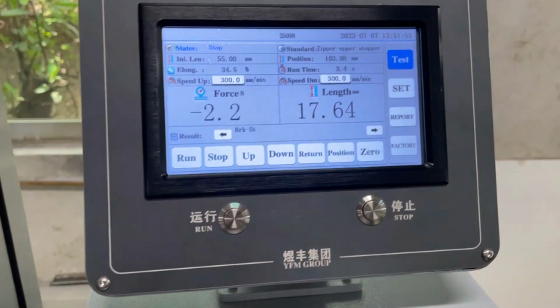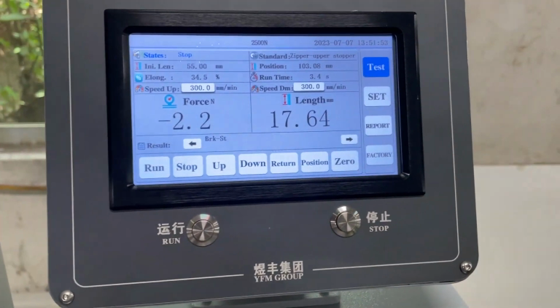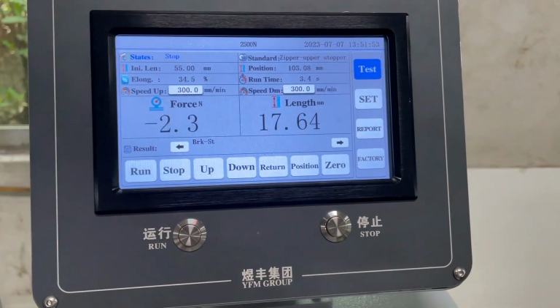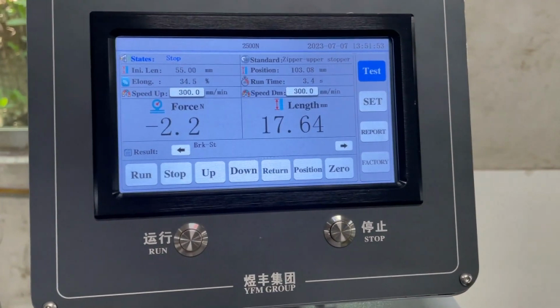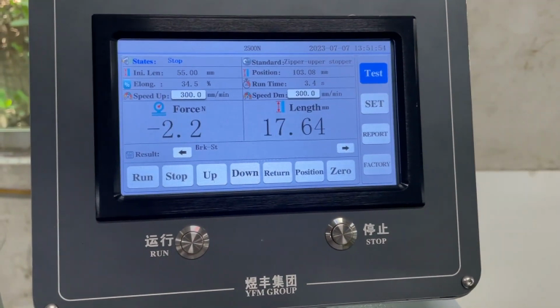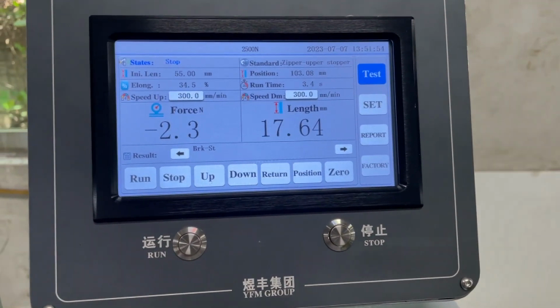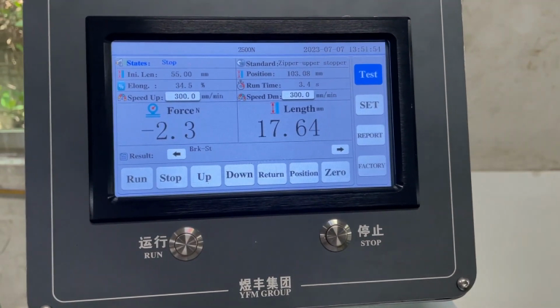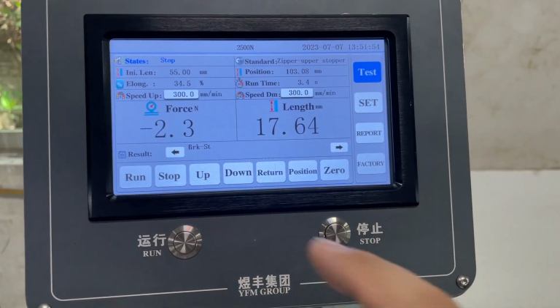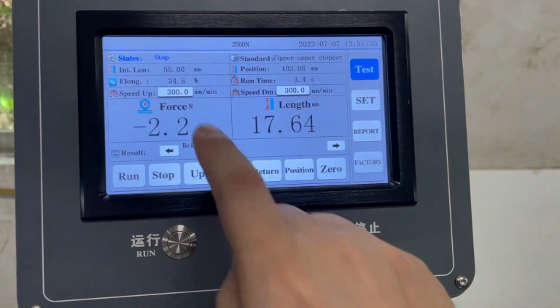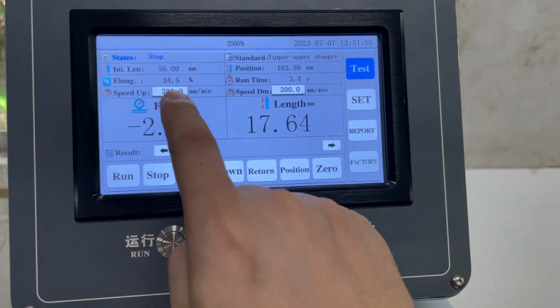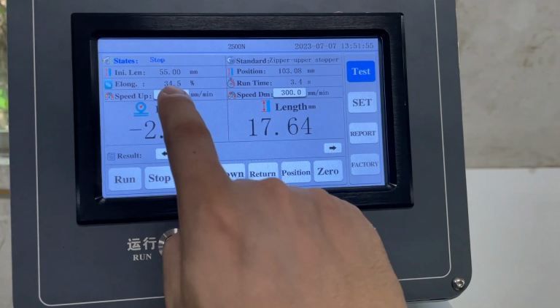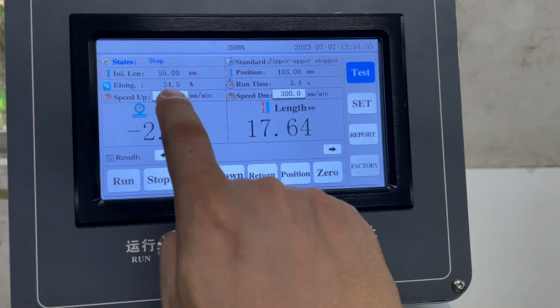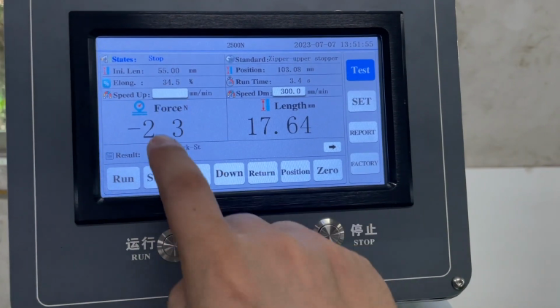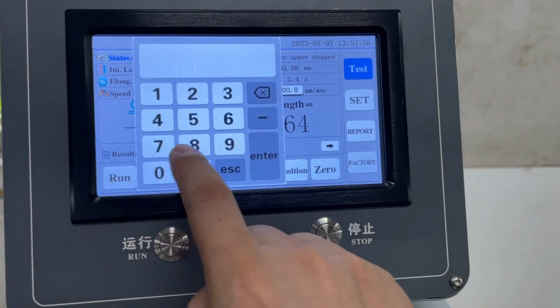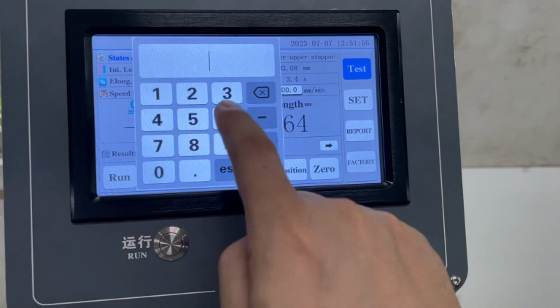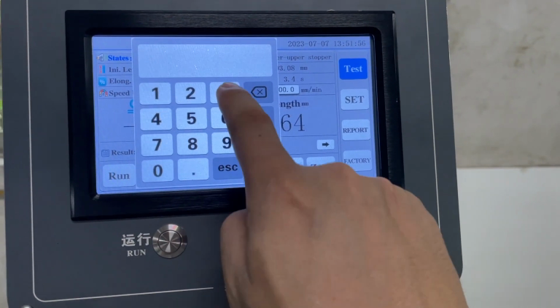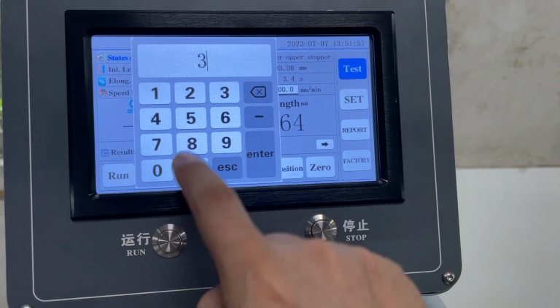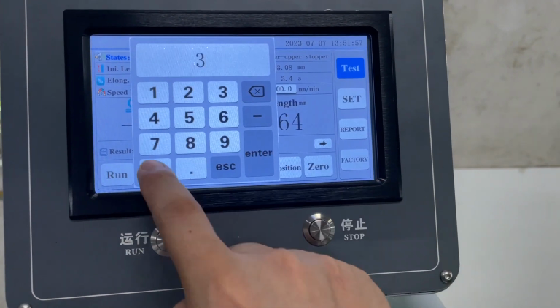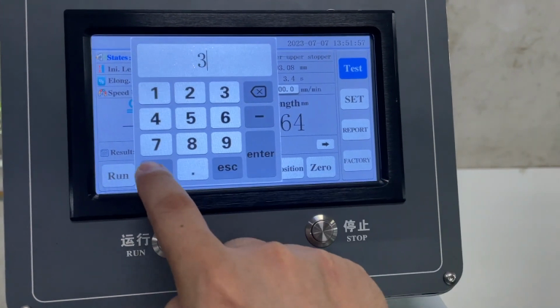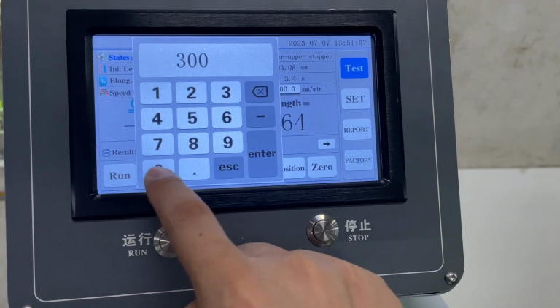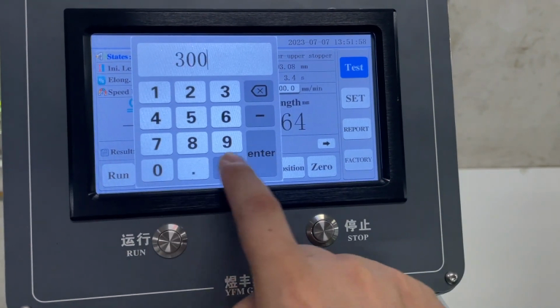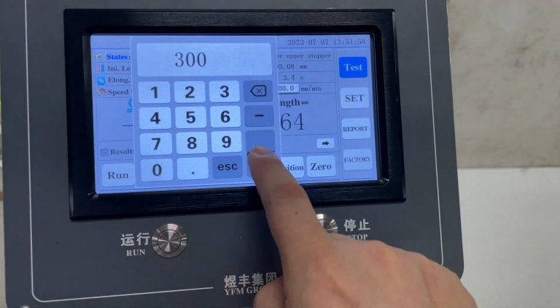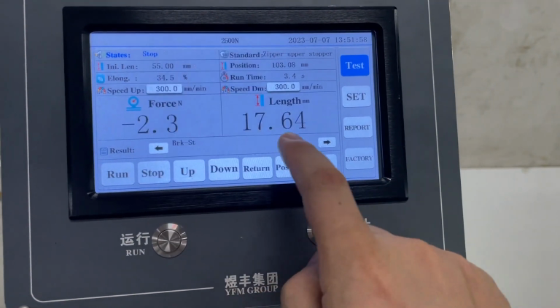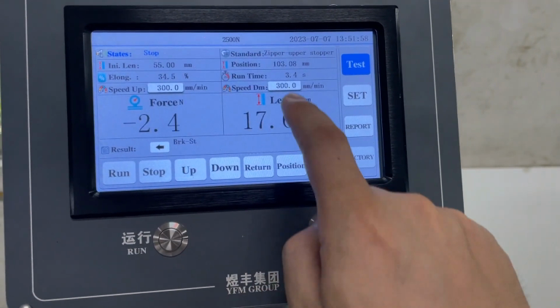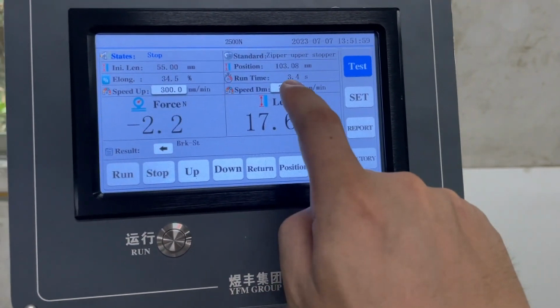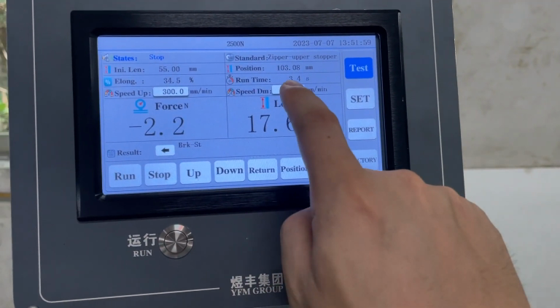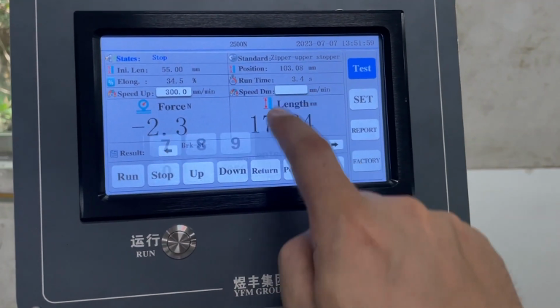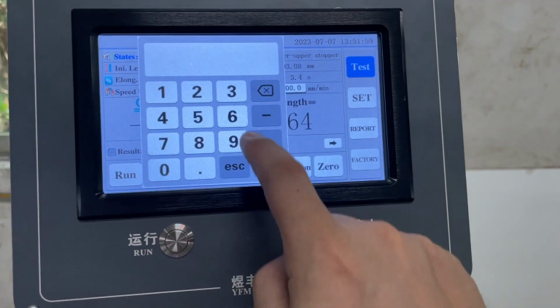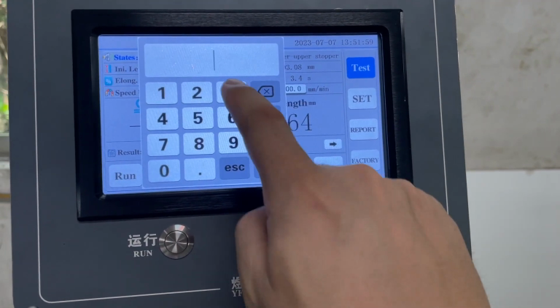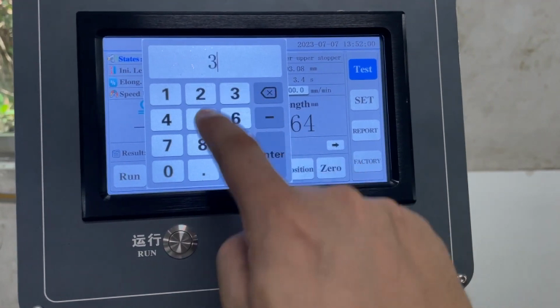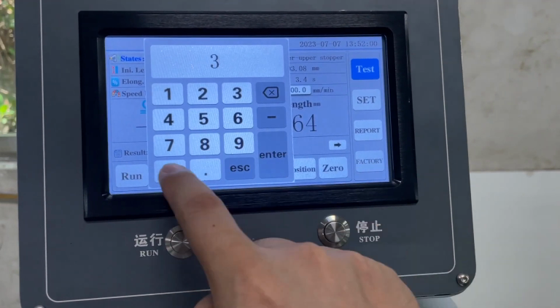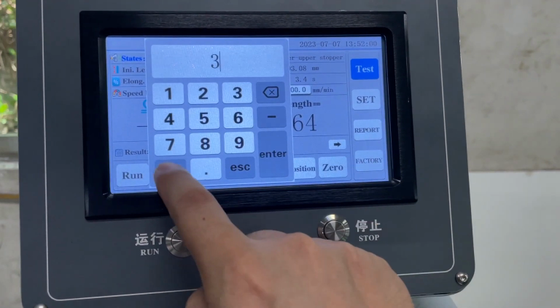We need to set up the speed. Speed up, we set to 300. Speed down, we also set to 300.